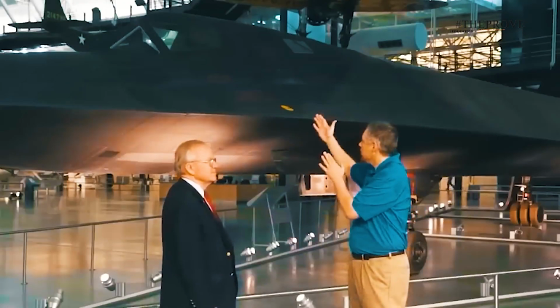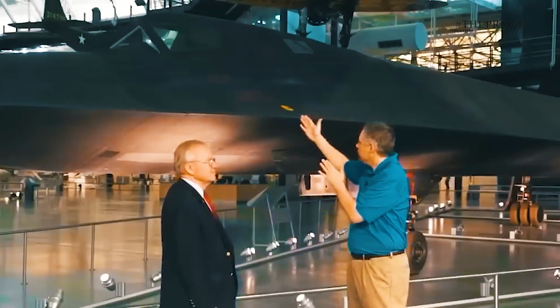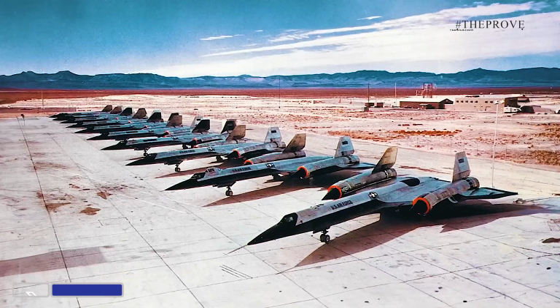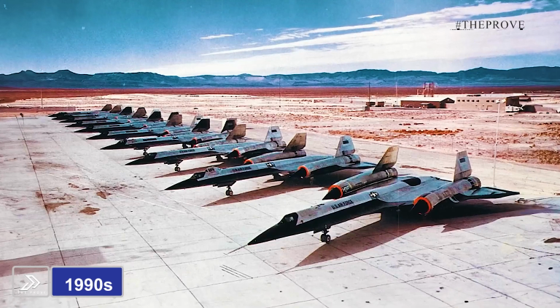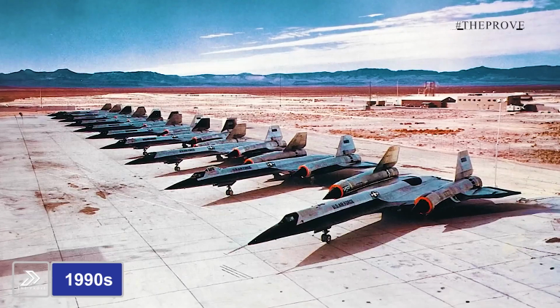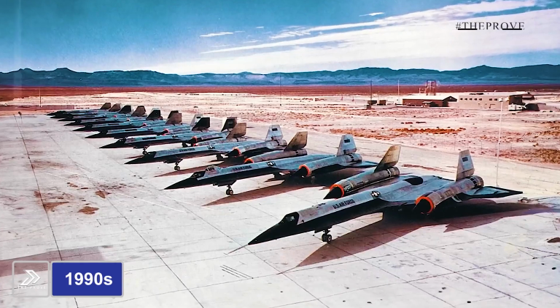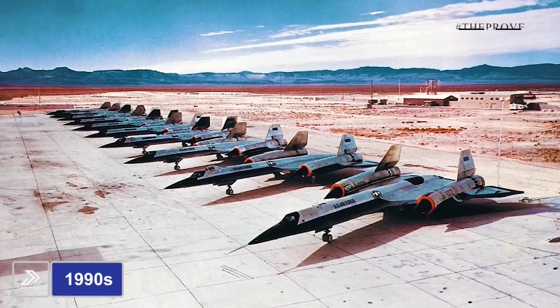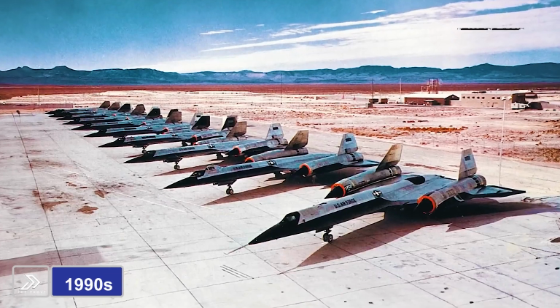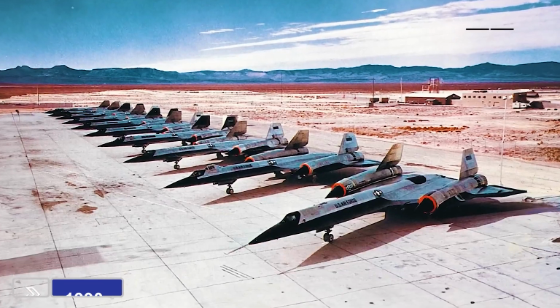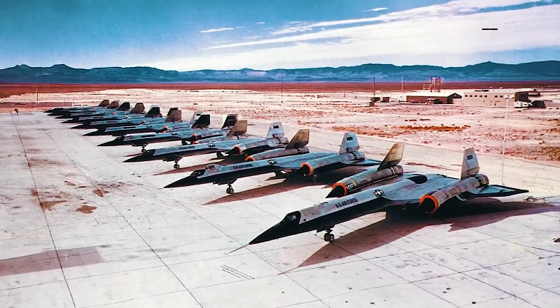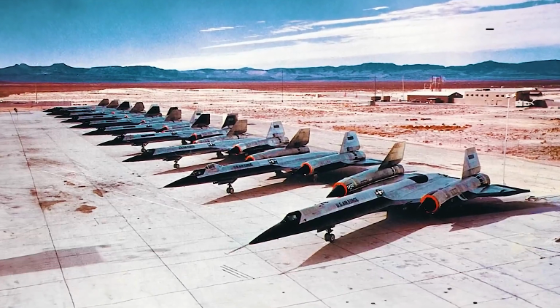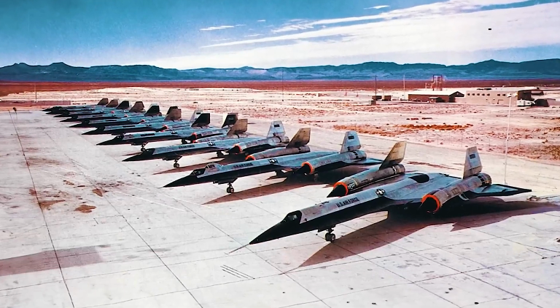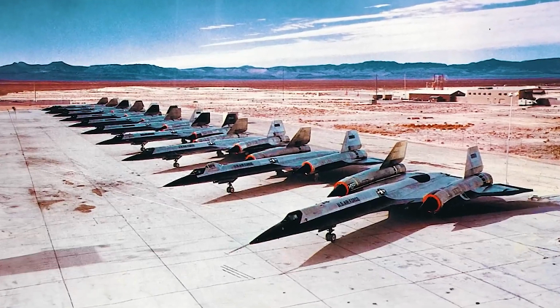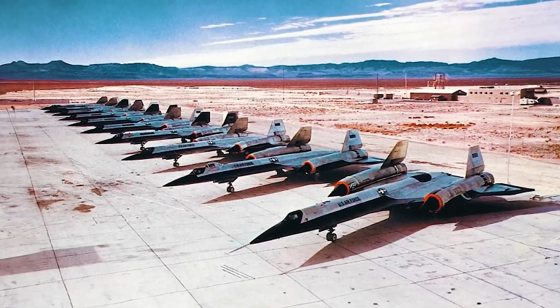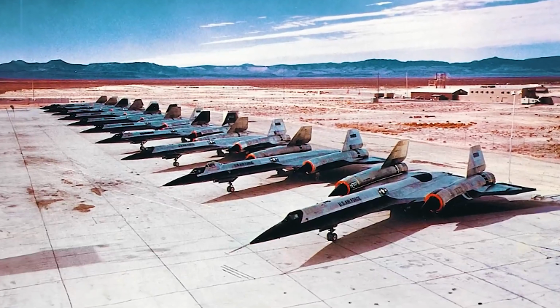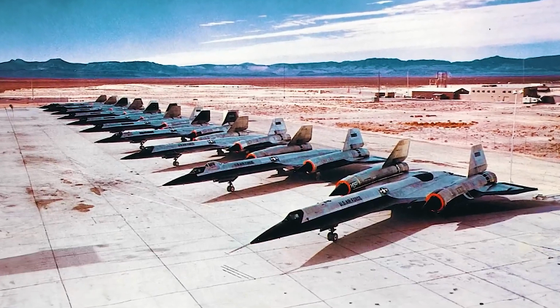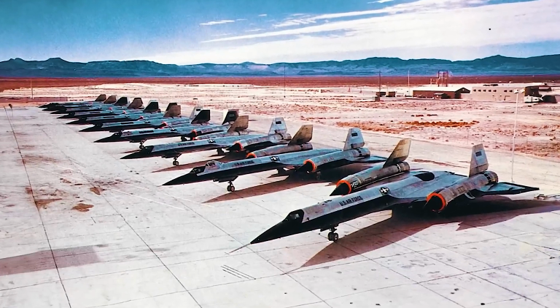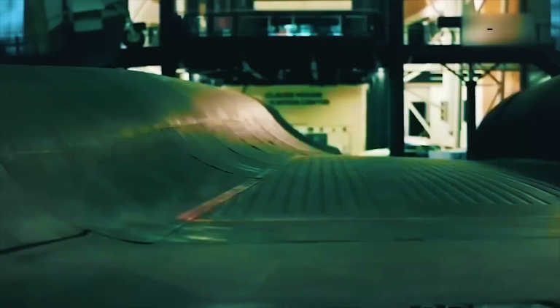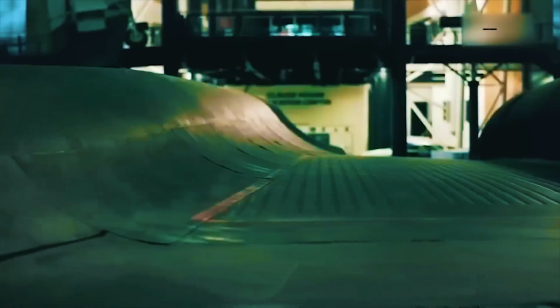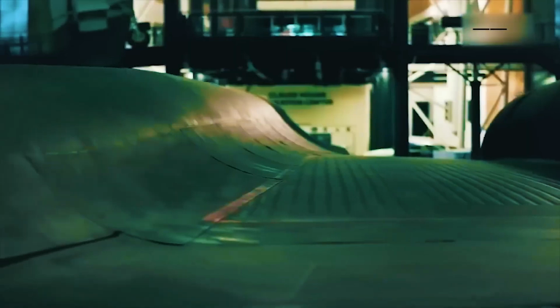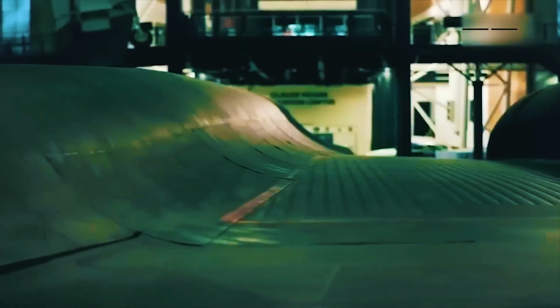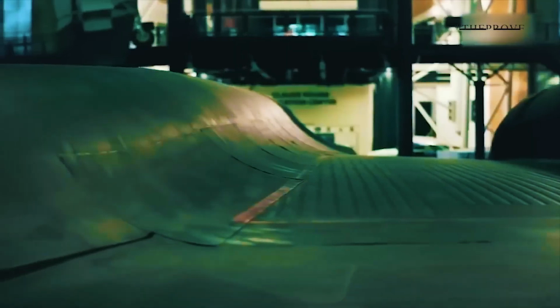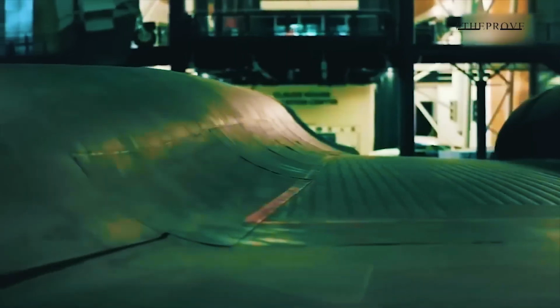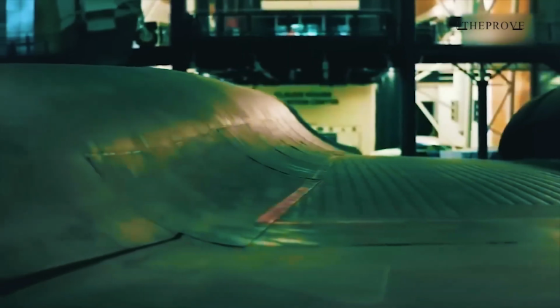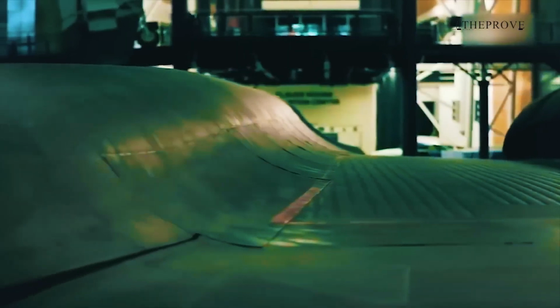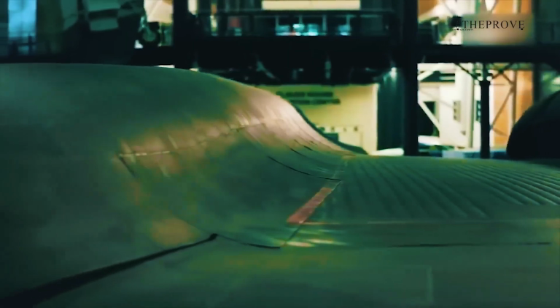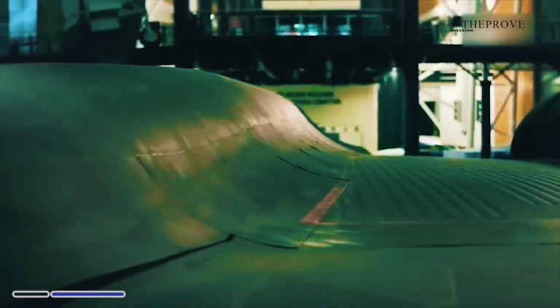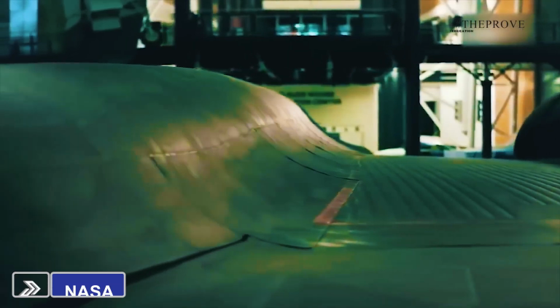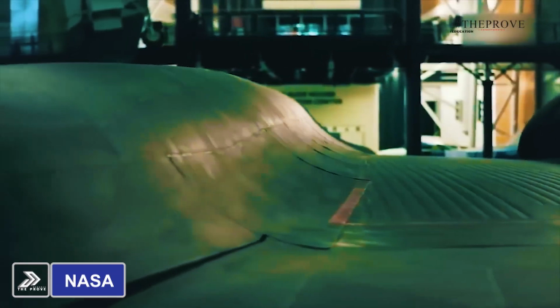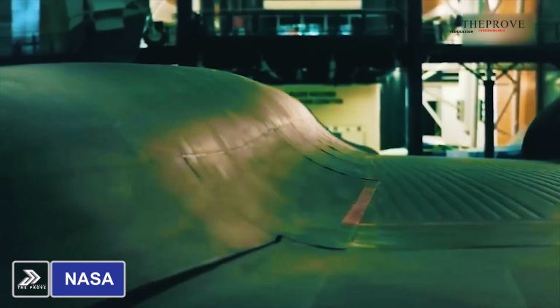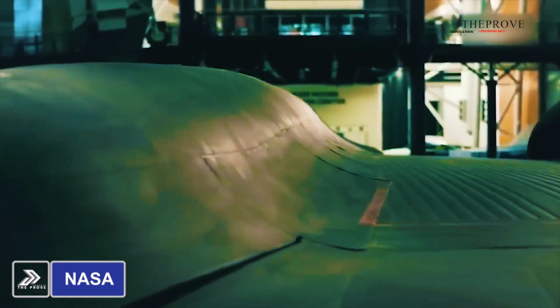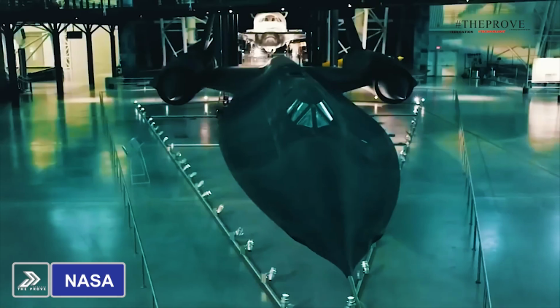By the 1990s, the remaining Blackbirds were either stored in museums or used by NASA for research purposes.